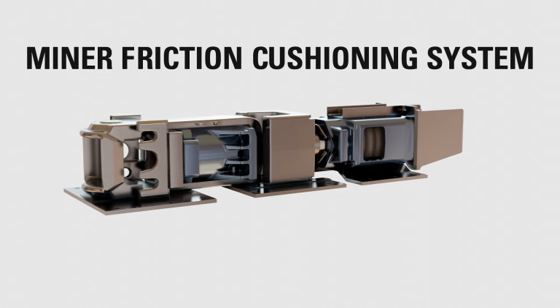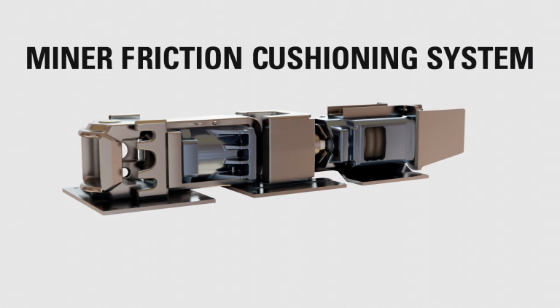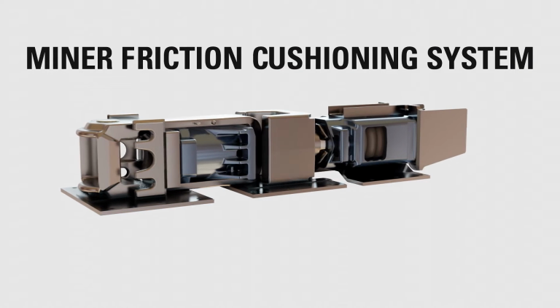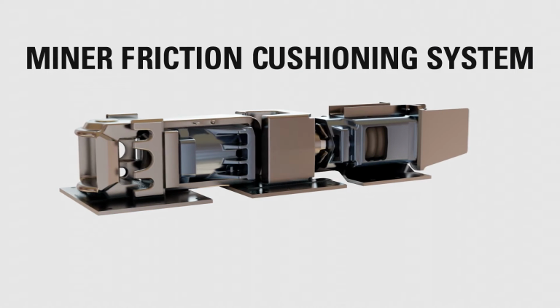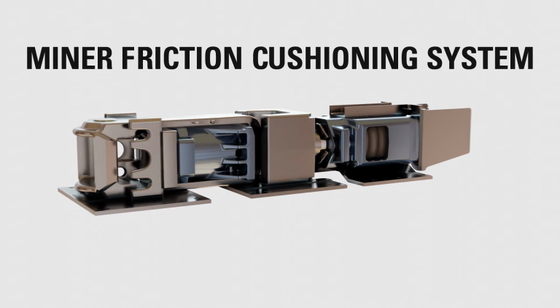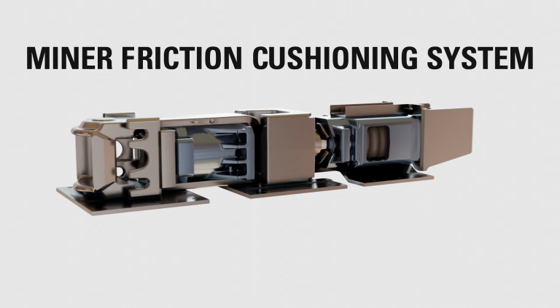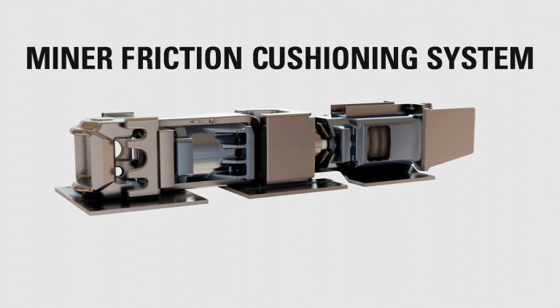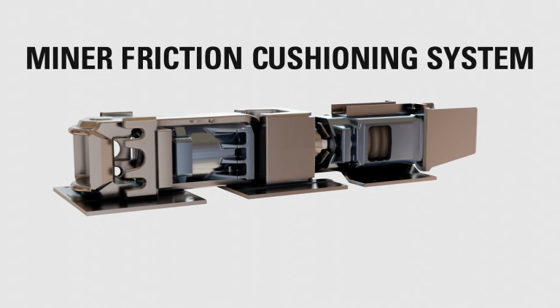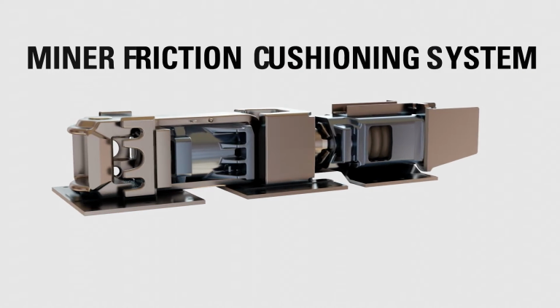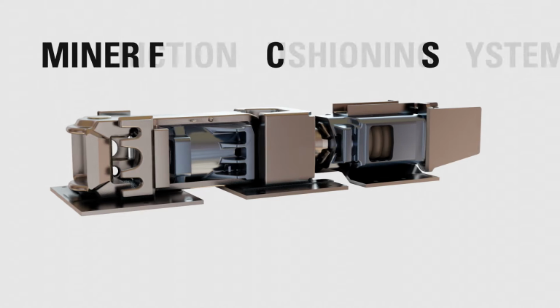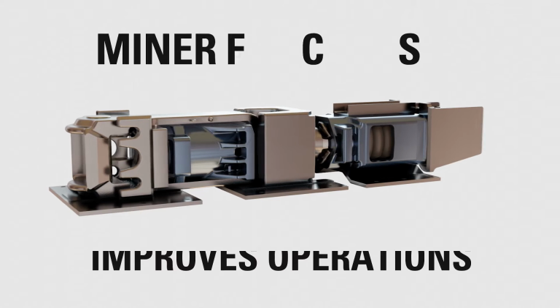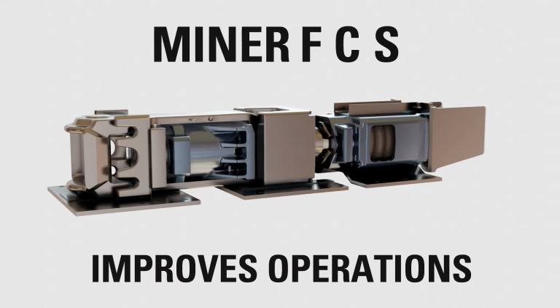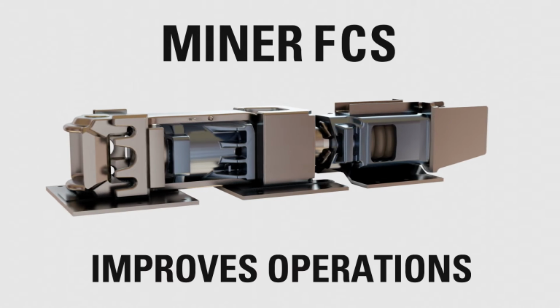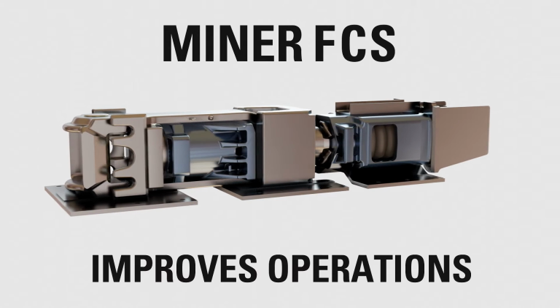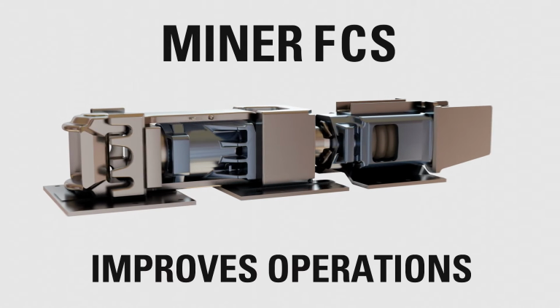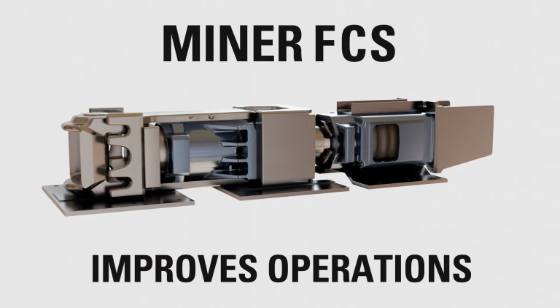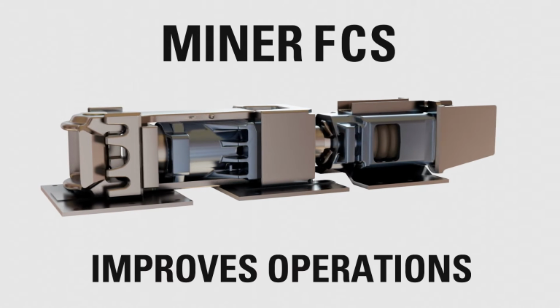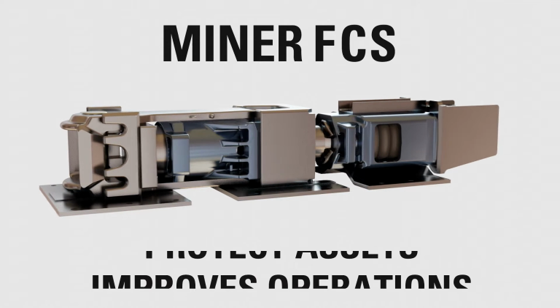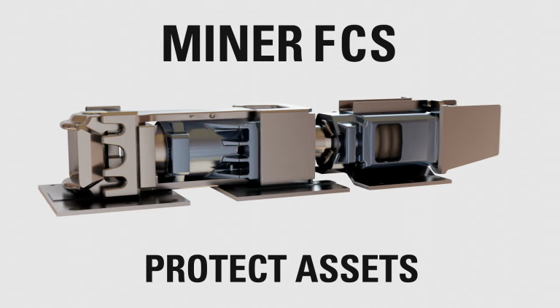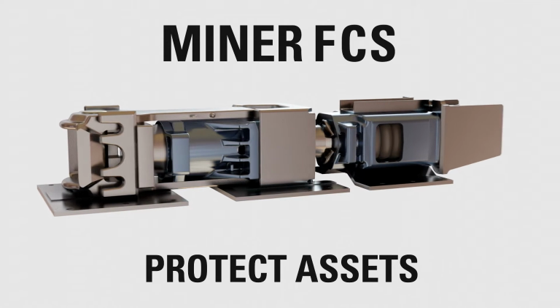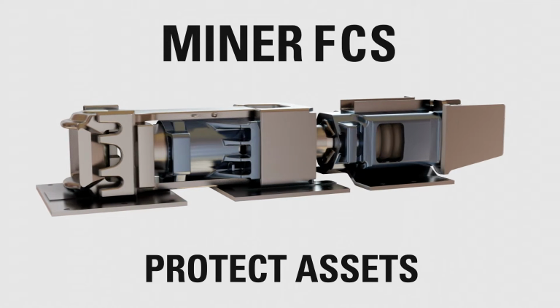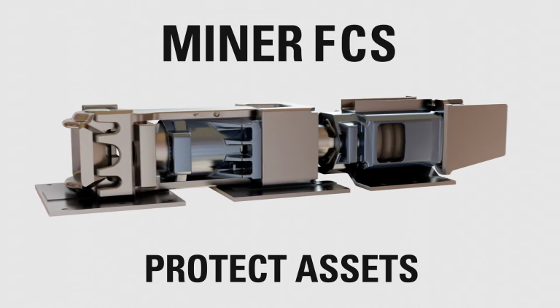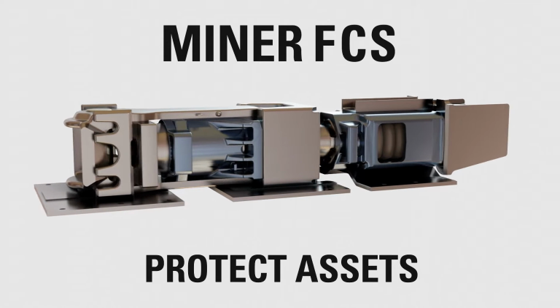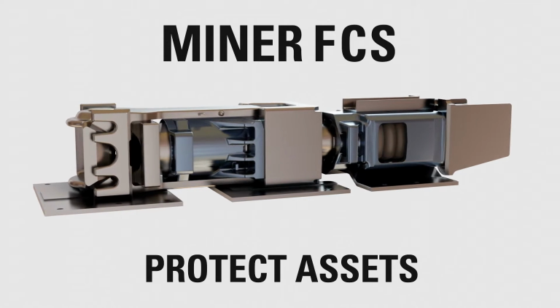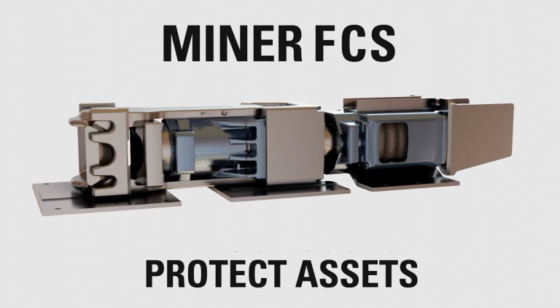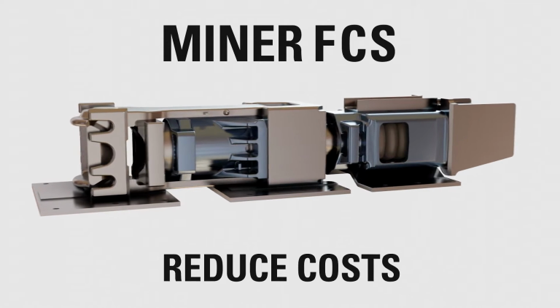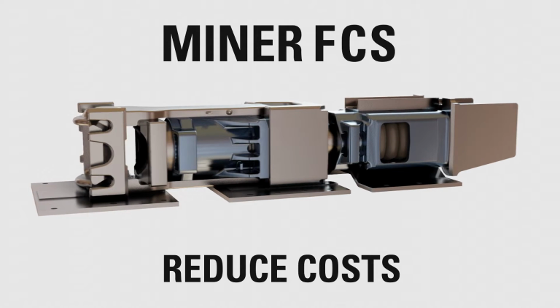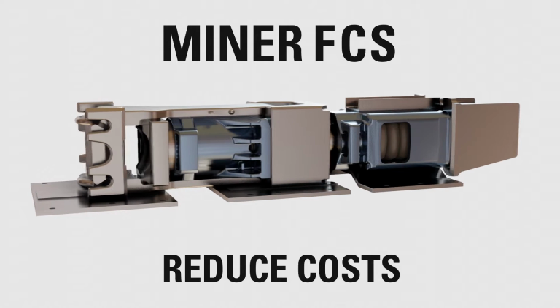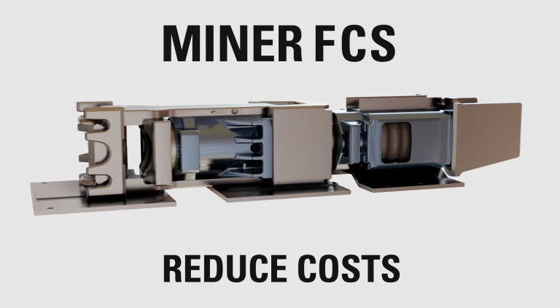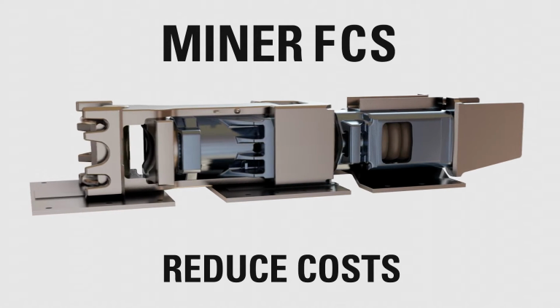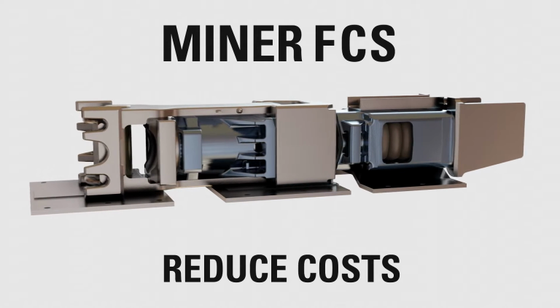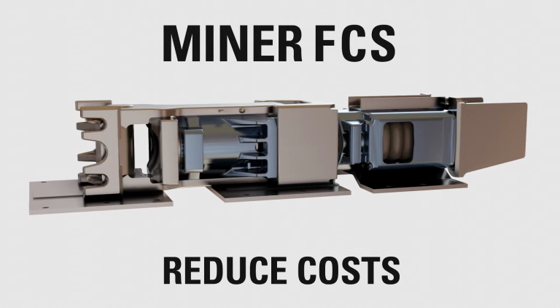Miner's friction cushioning system improves operations, protects assets, and reduces costs.